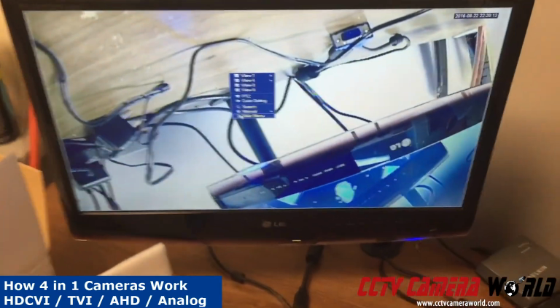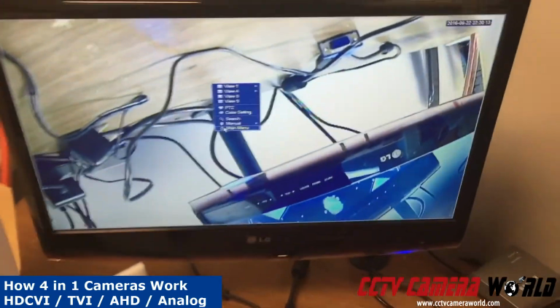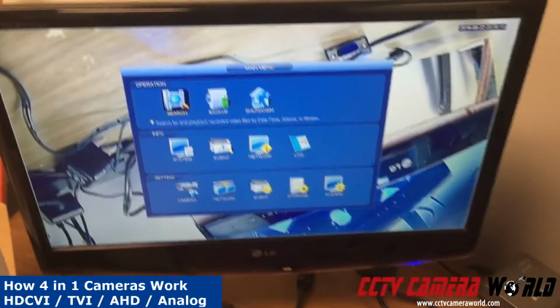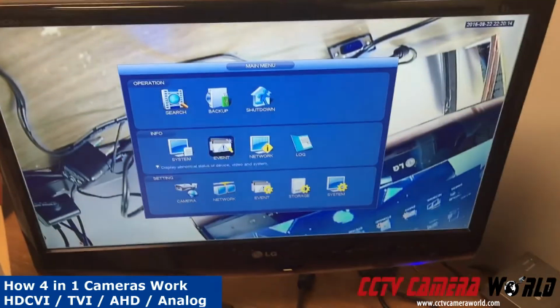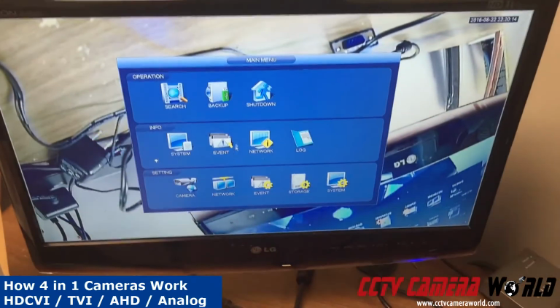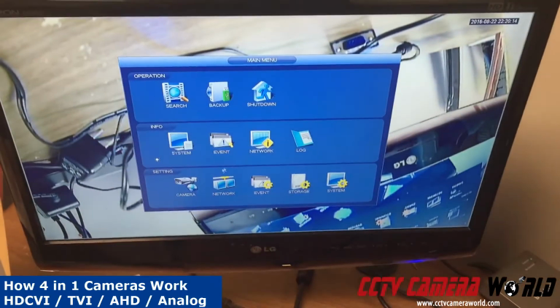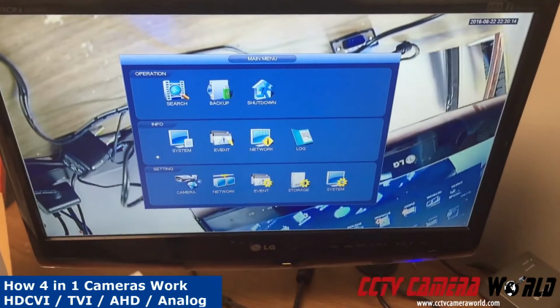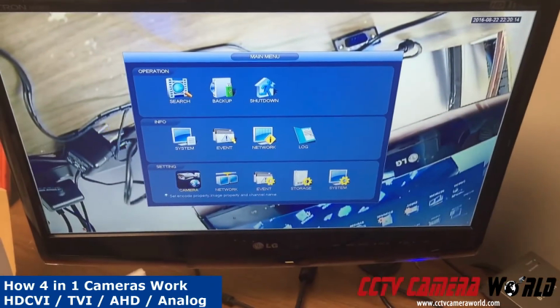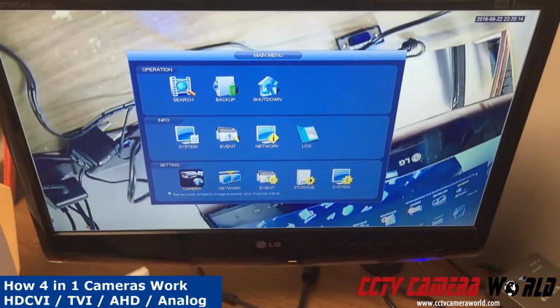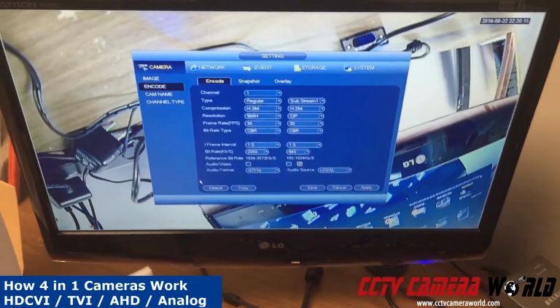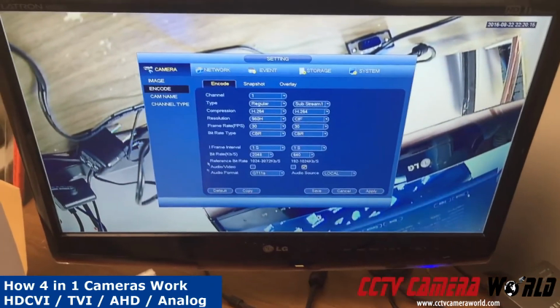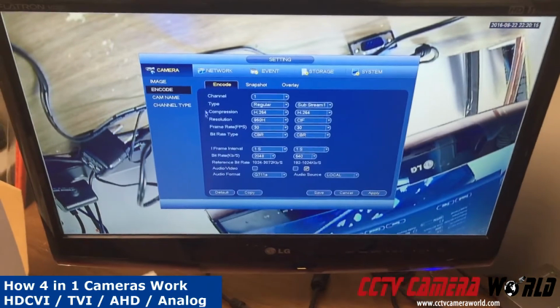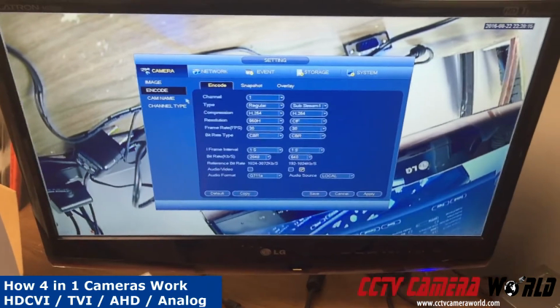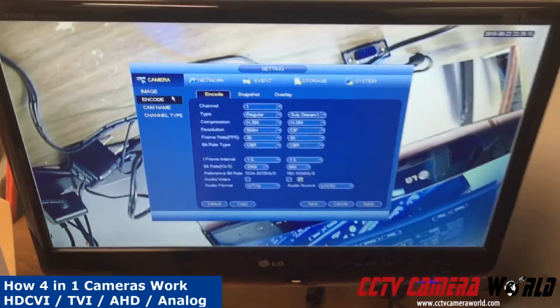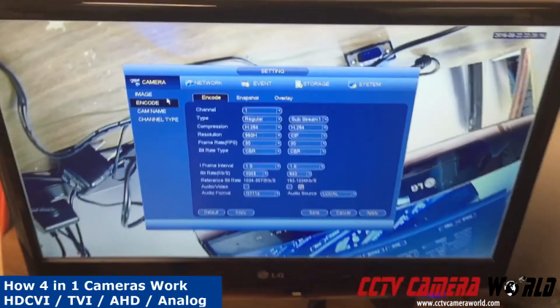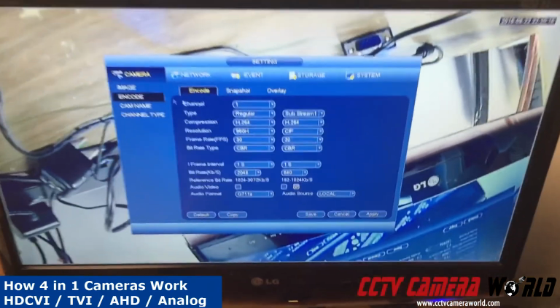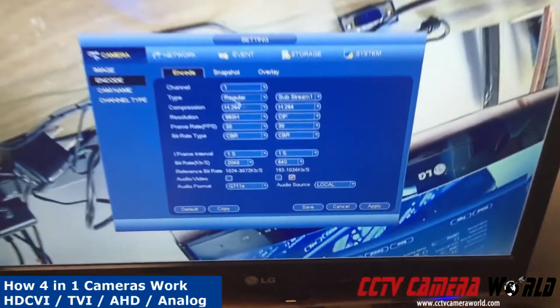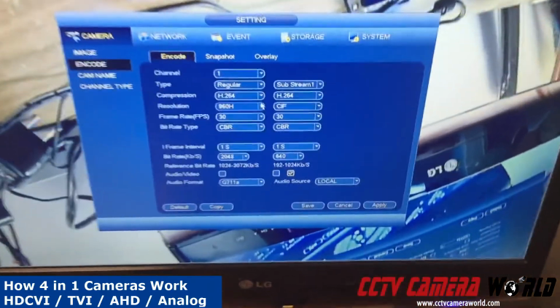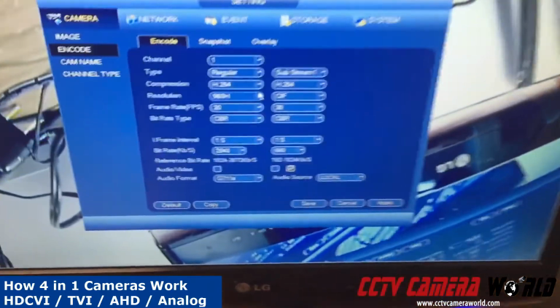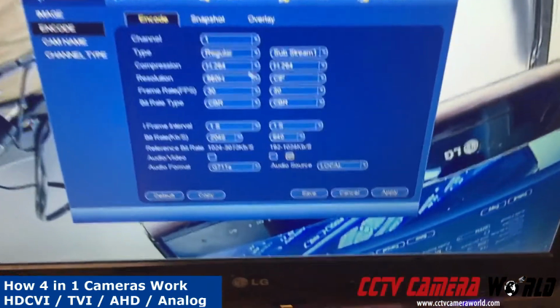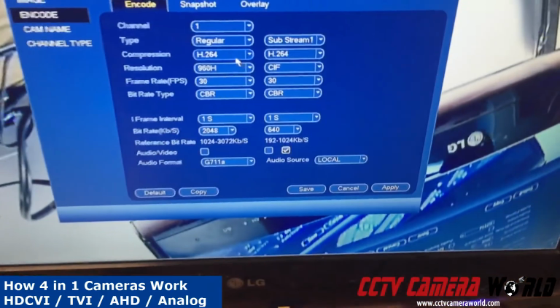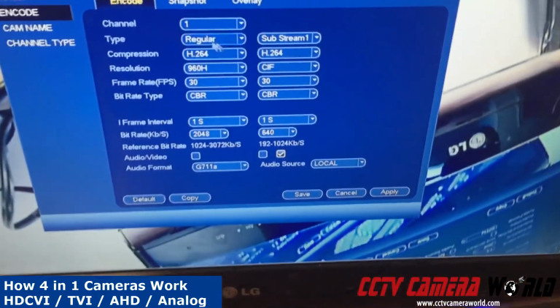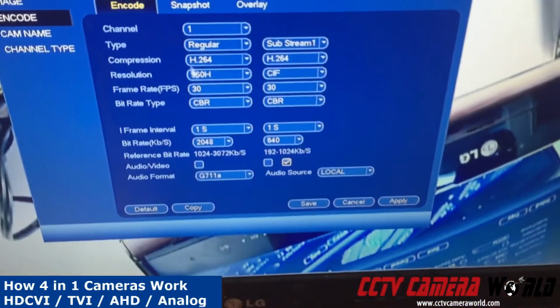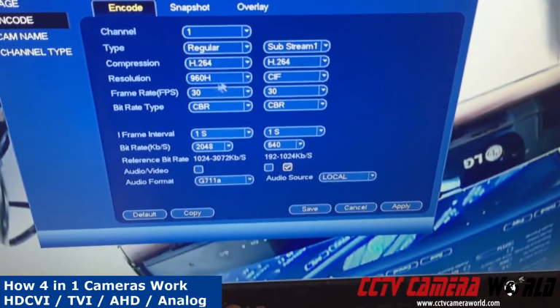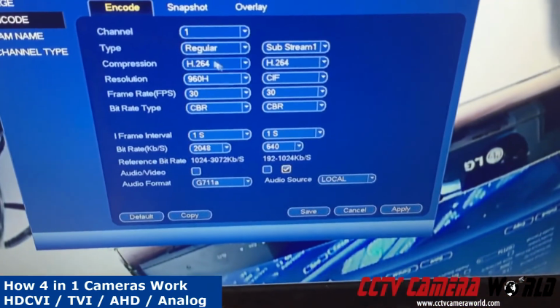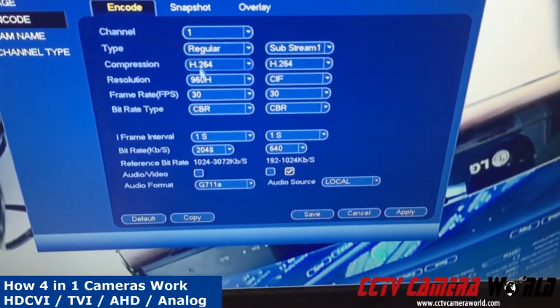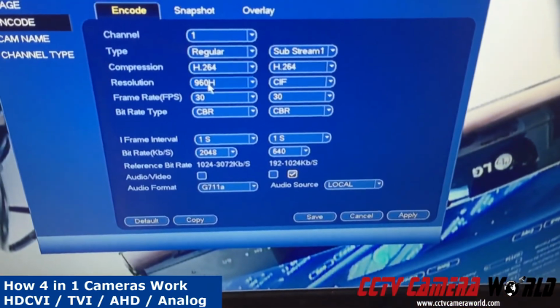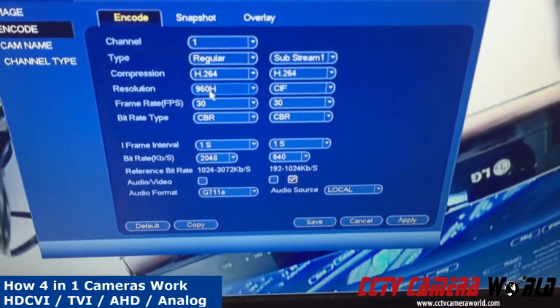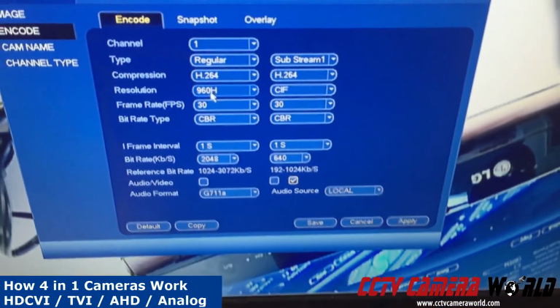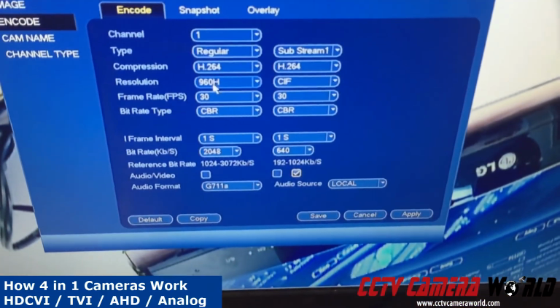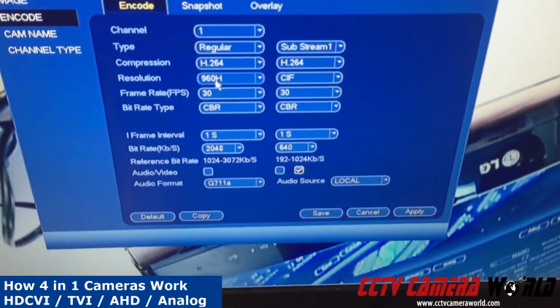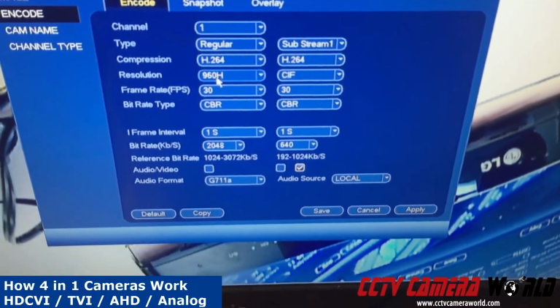Just to show you, I'll go into the camera encode section, and you can see it is in 960H.